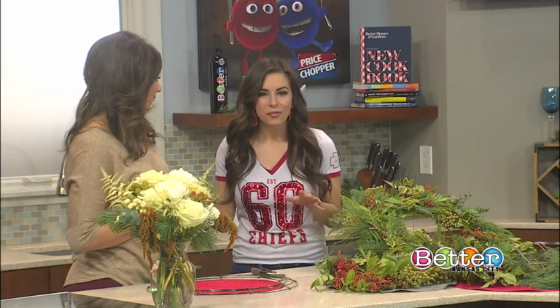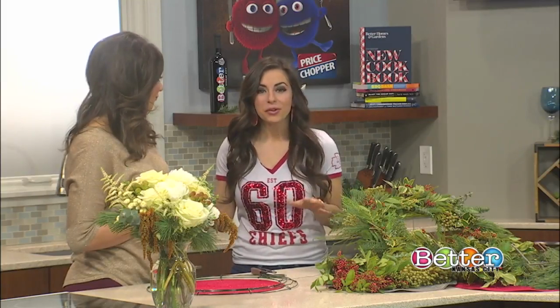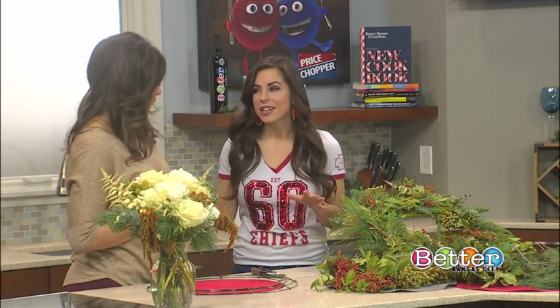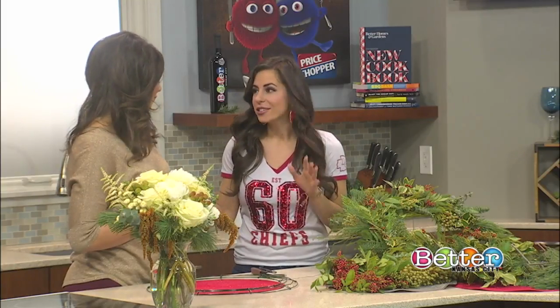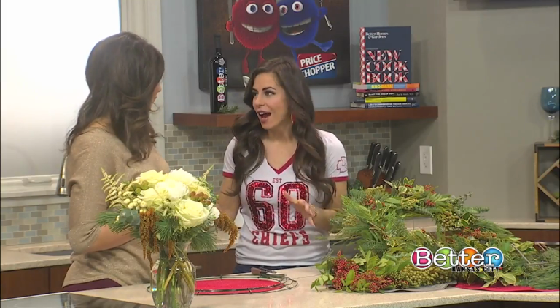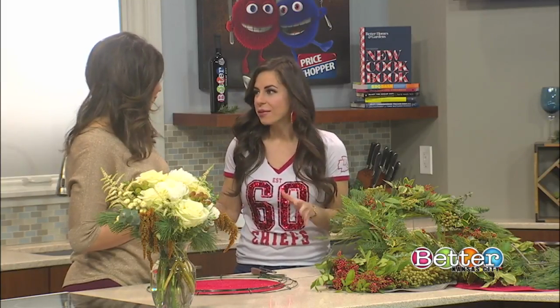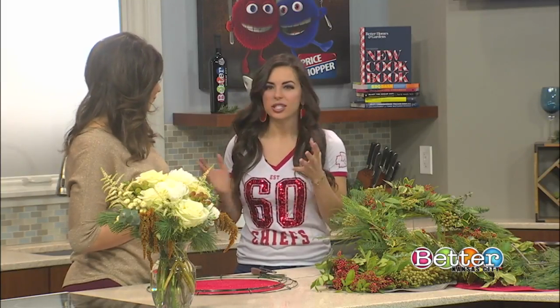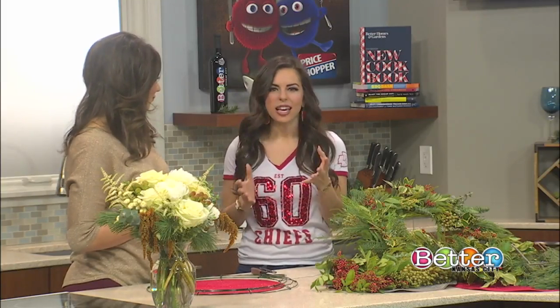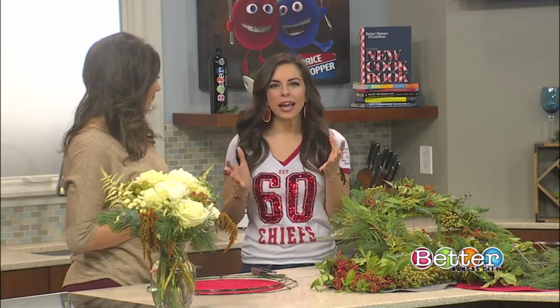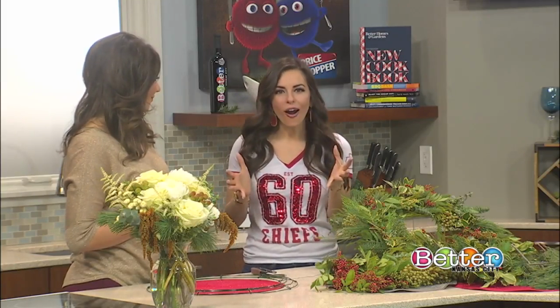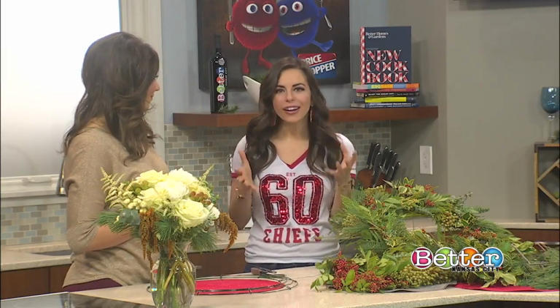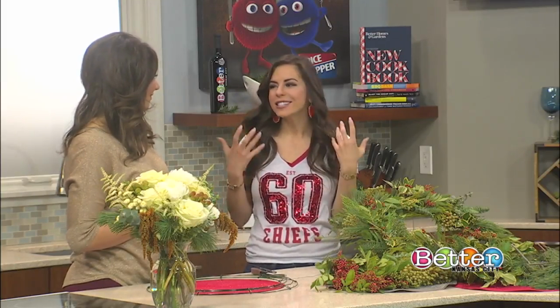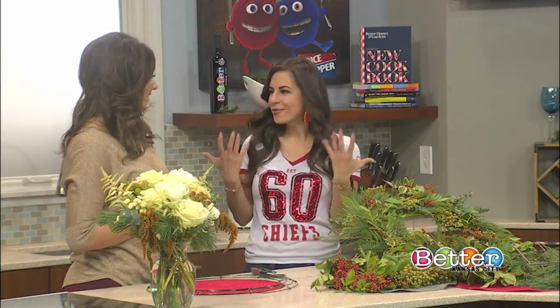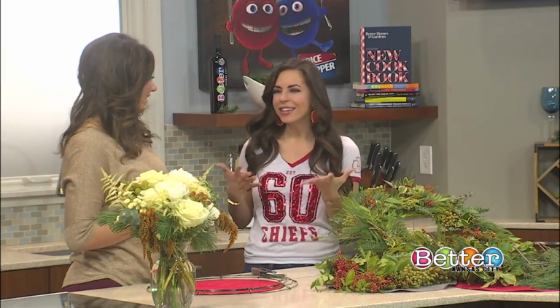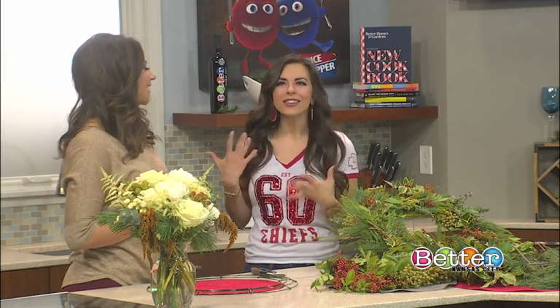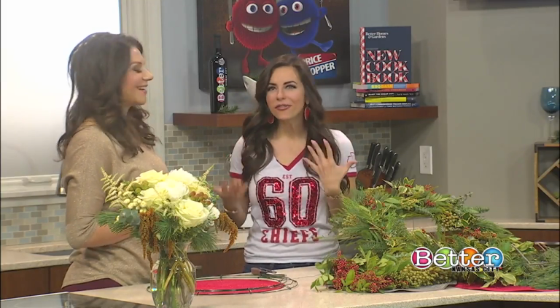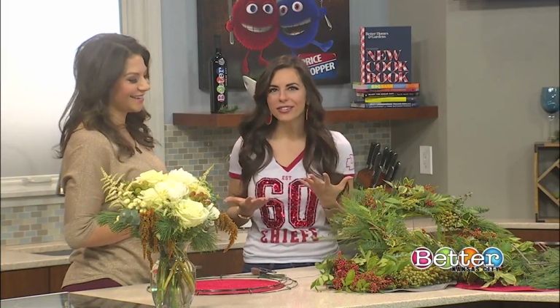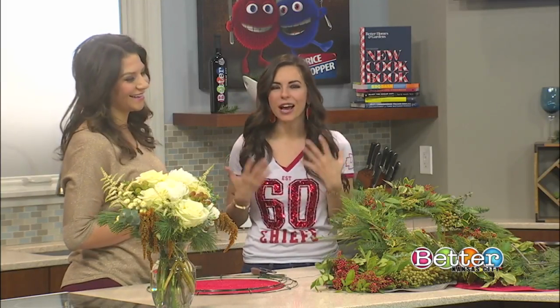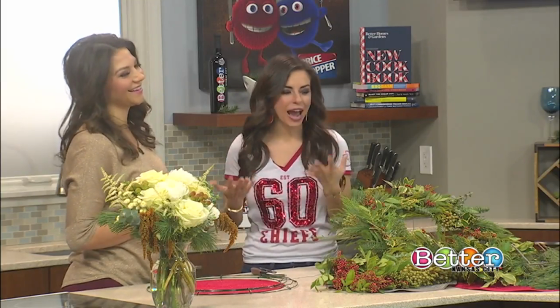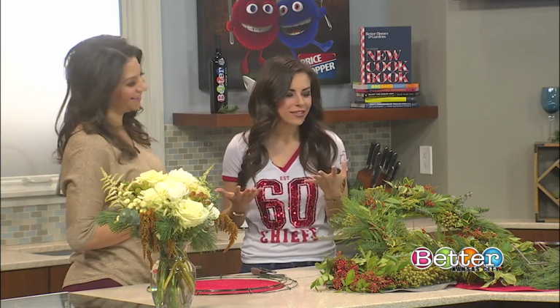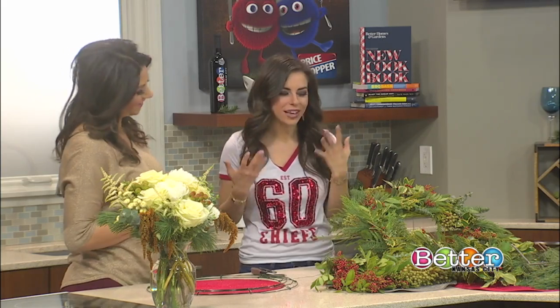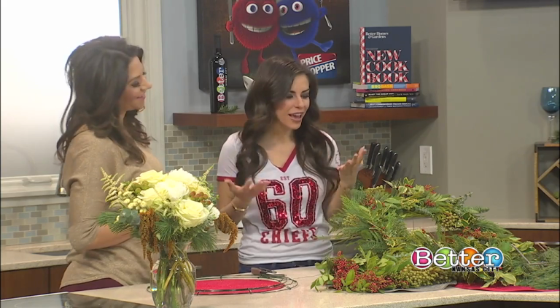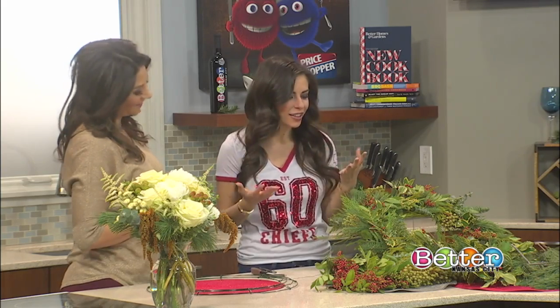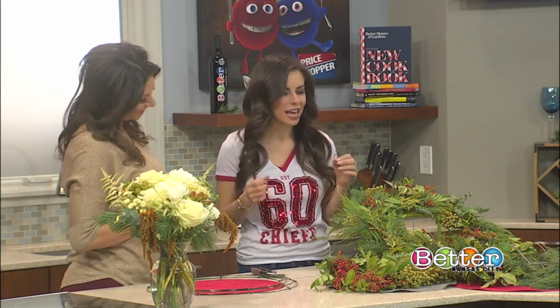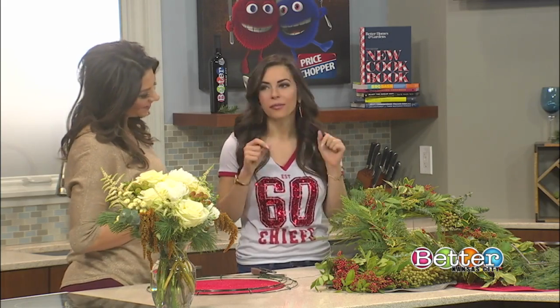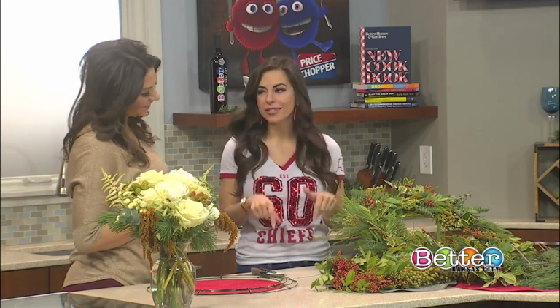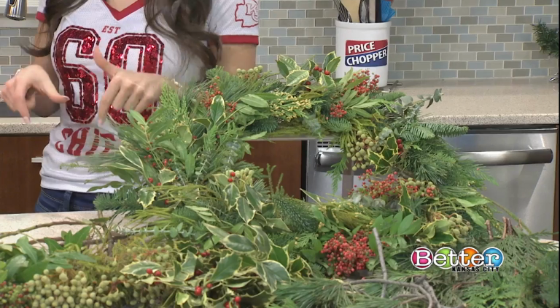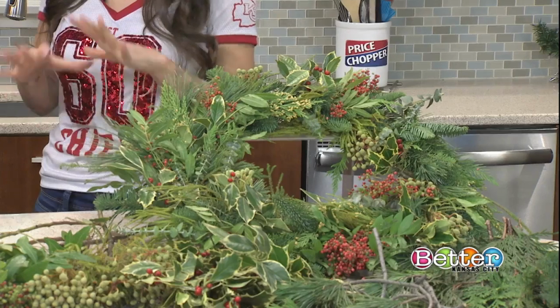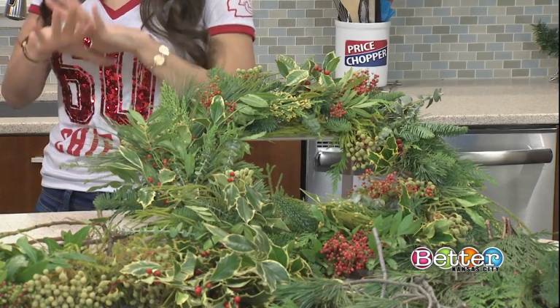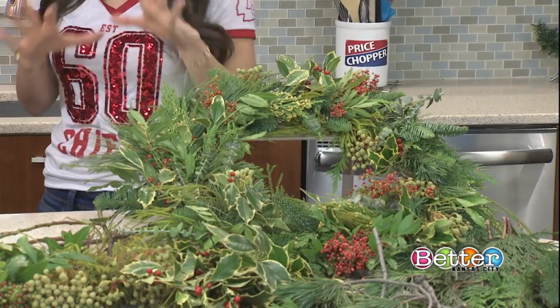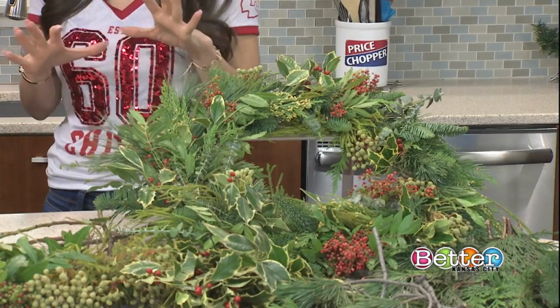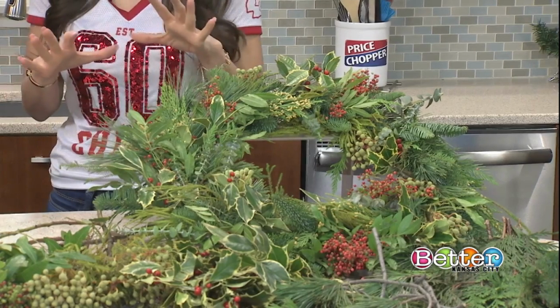We were just actually laughing about this. She said her car is smelling so fresh right now, her house too — she's making all these wreaths, and the price trapper kitchen smells amazing right now.